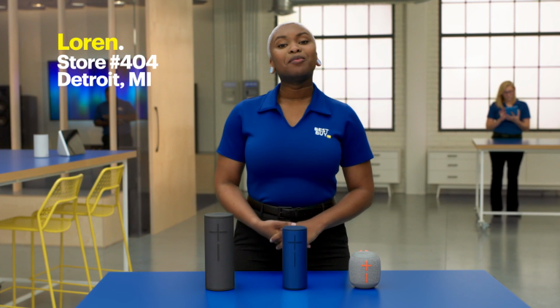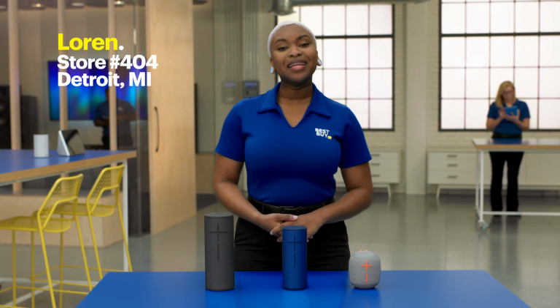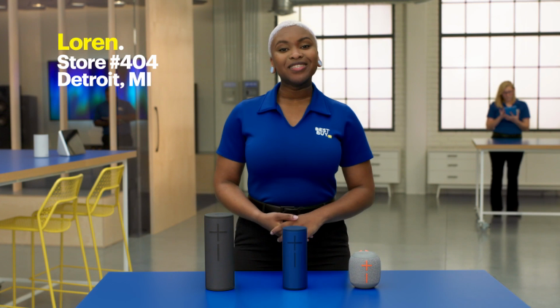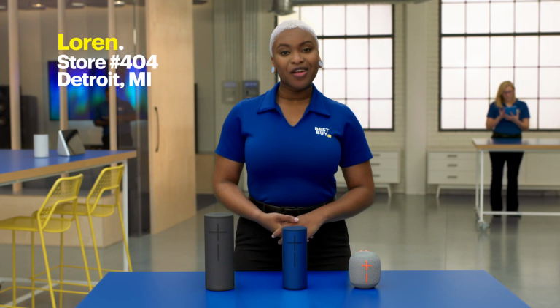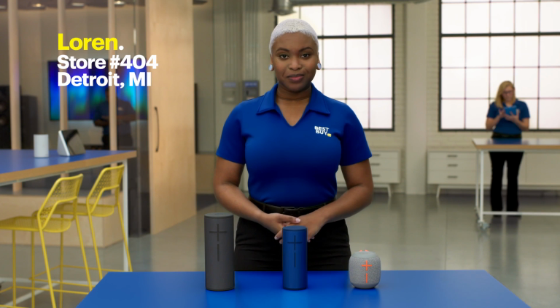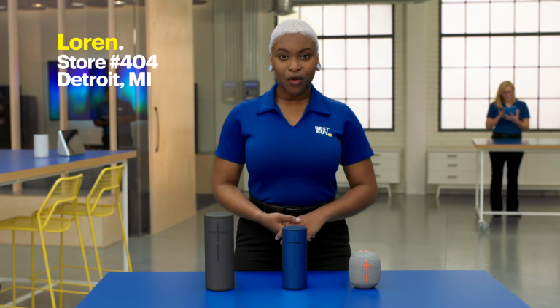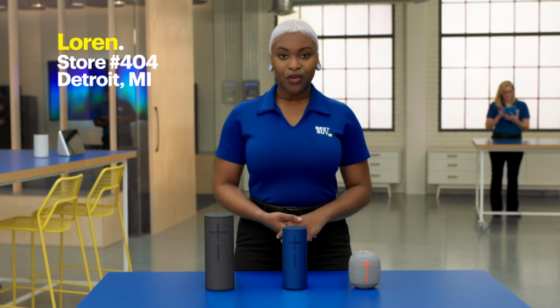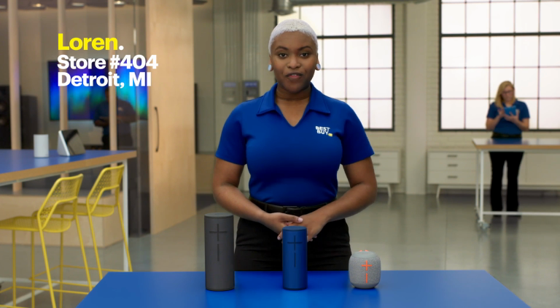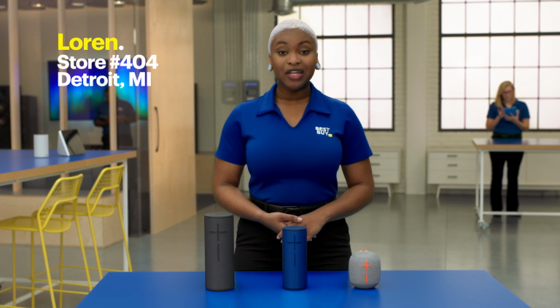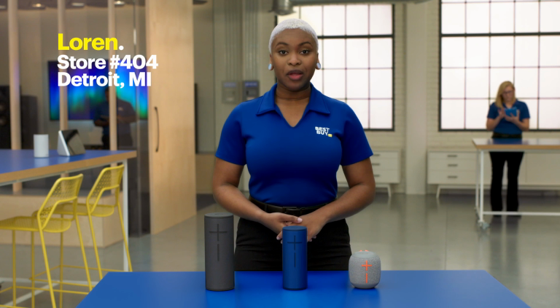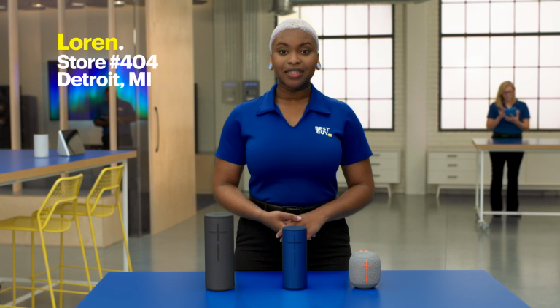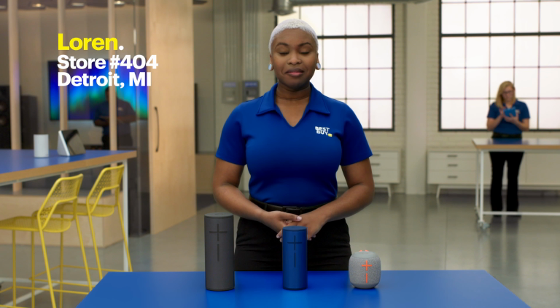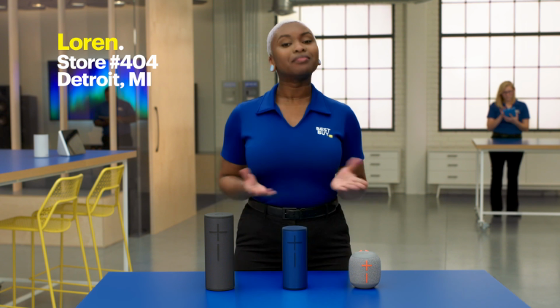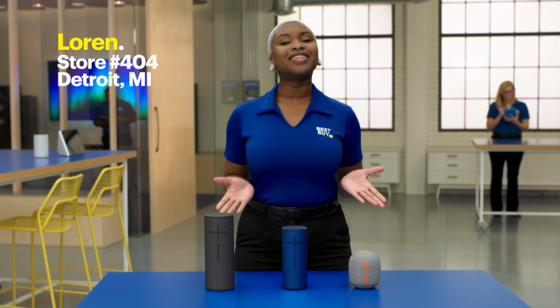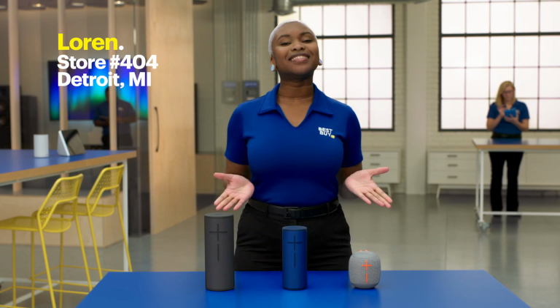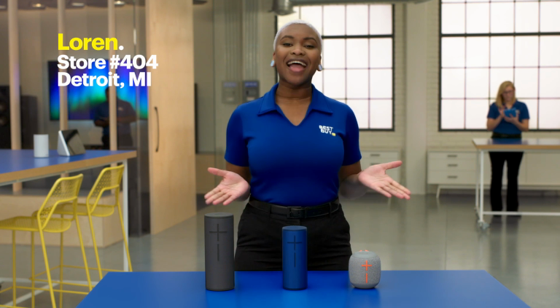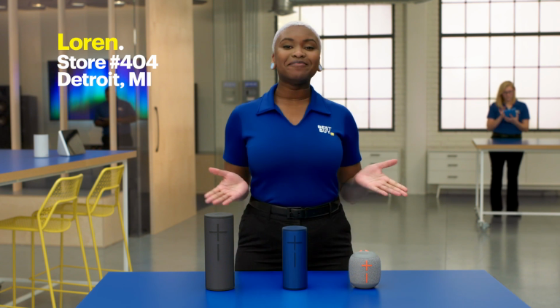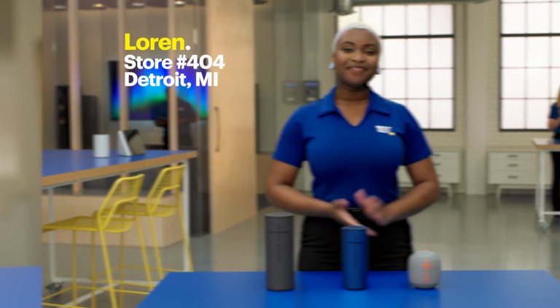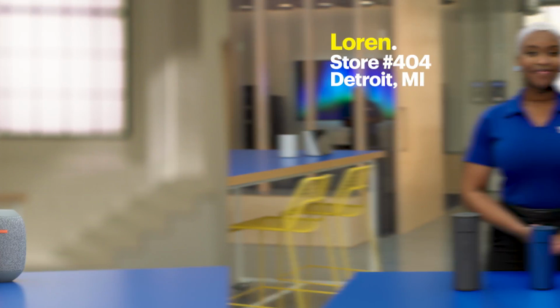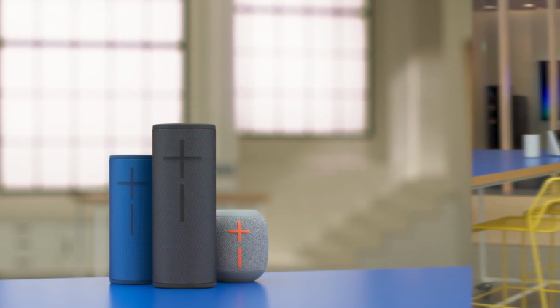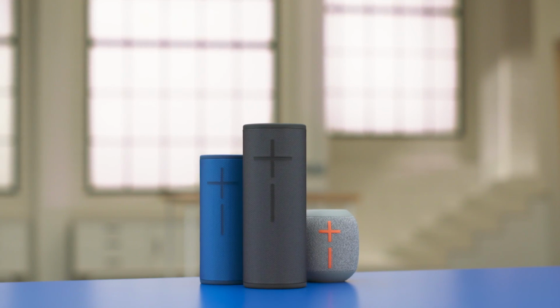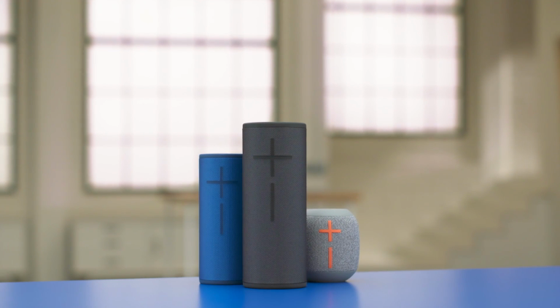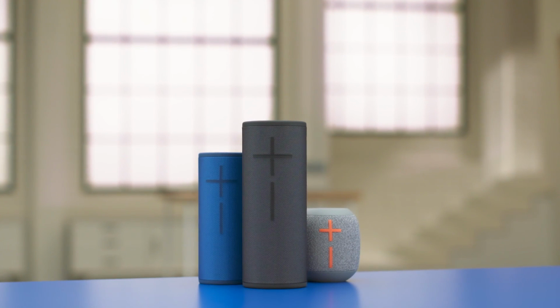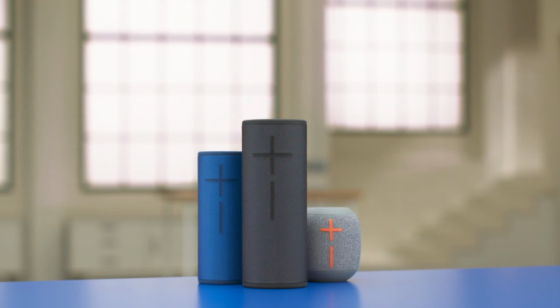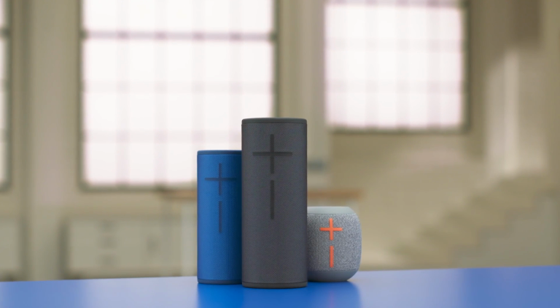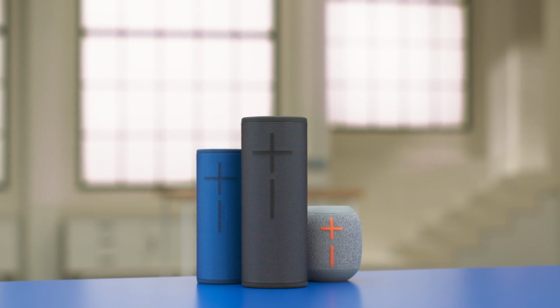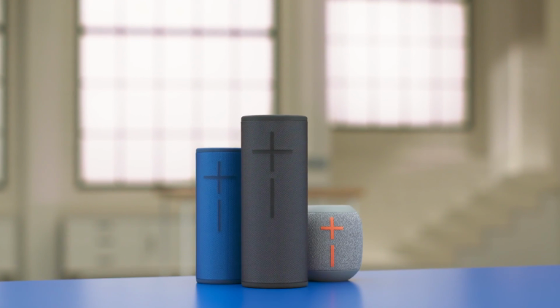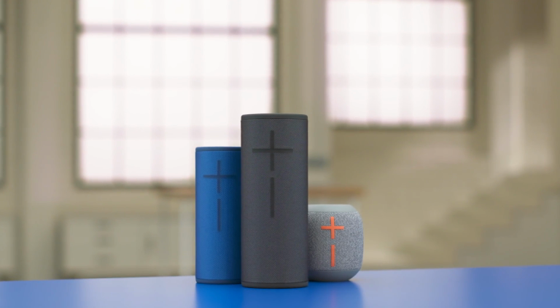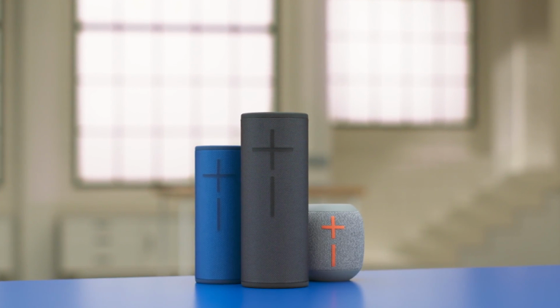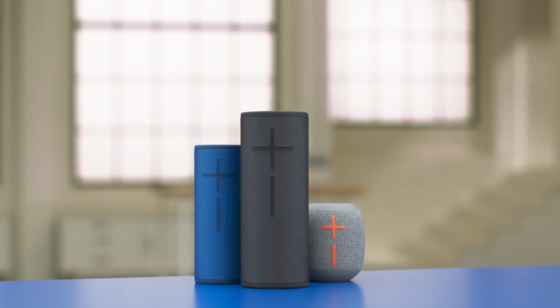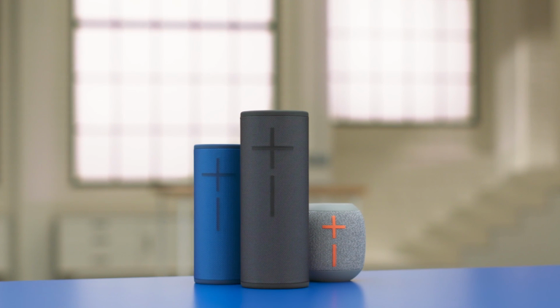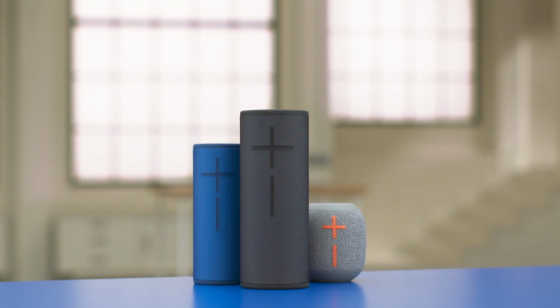My name is Lauren from Store 404 Detroit, Michigan. This is the lab. Today we're going to talk about the Ultimate Ears portable speakers.